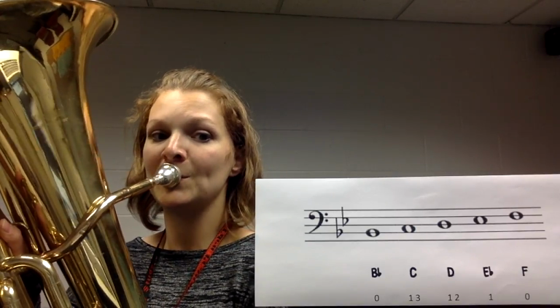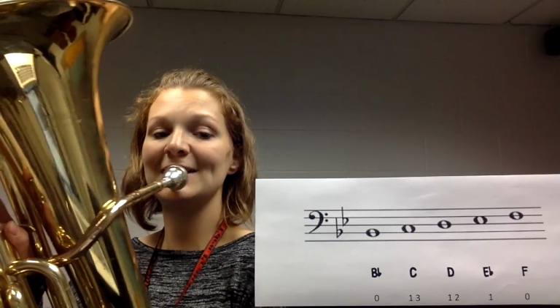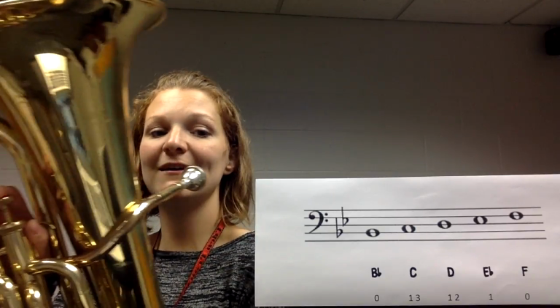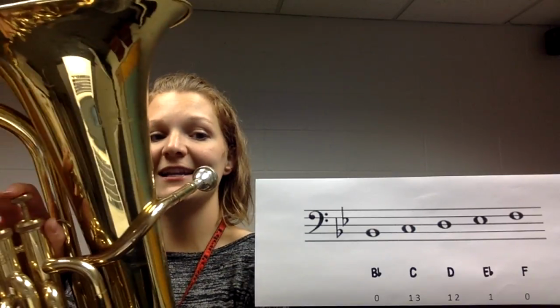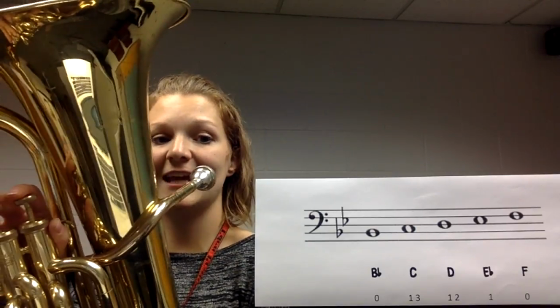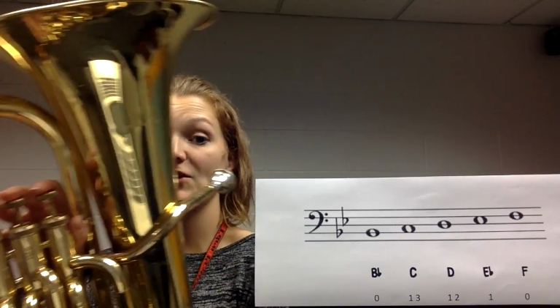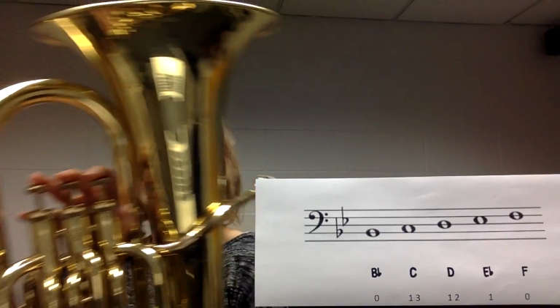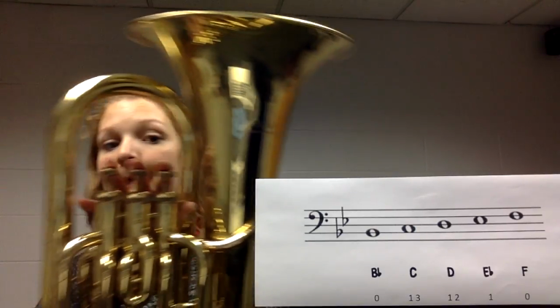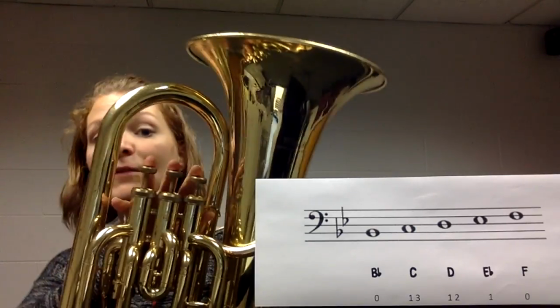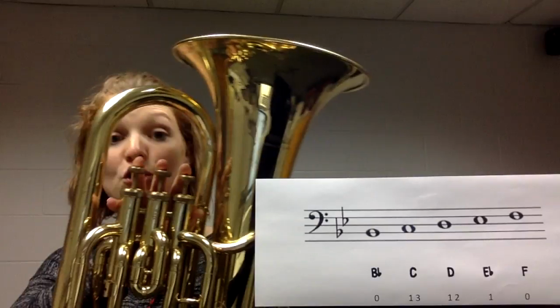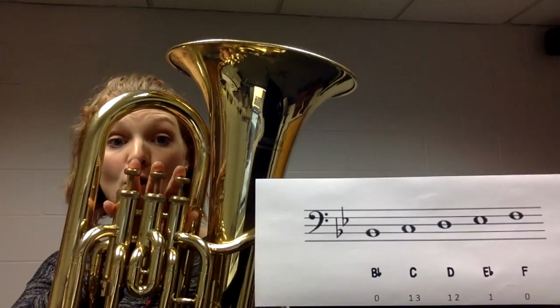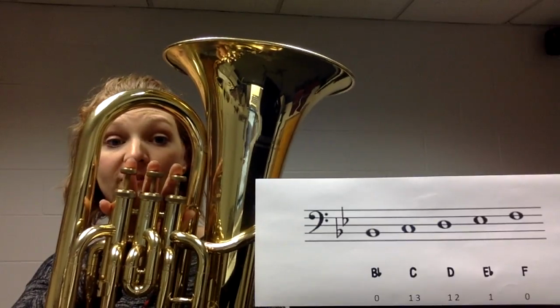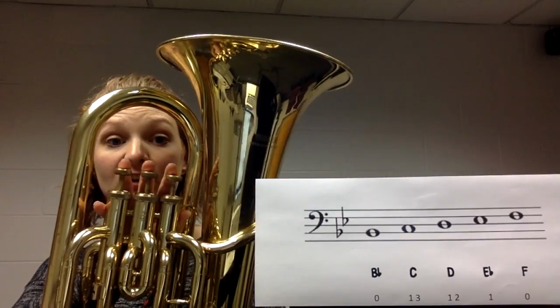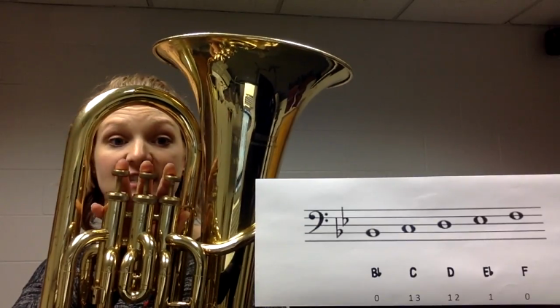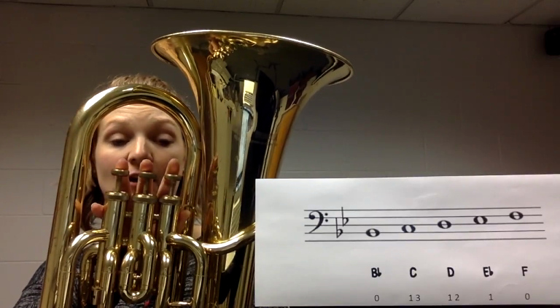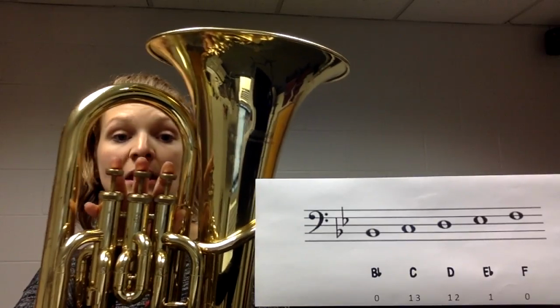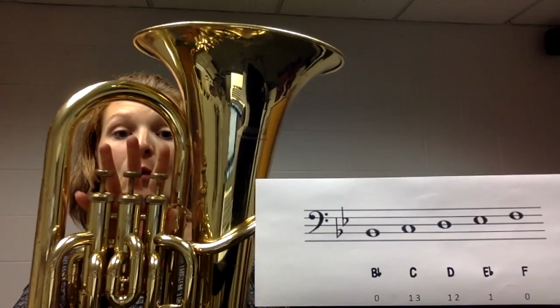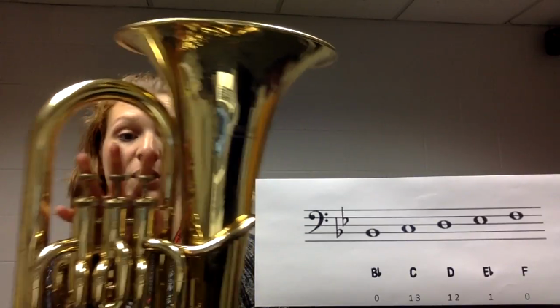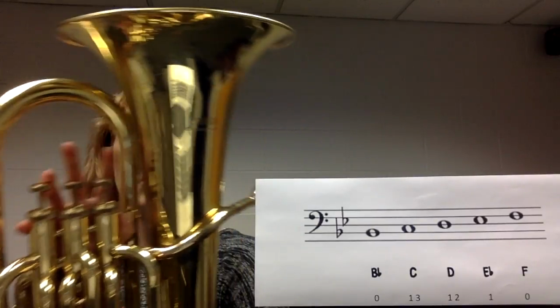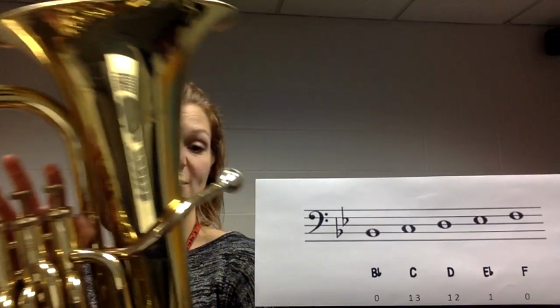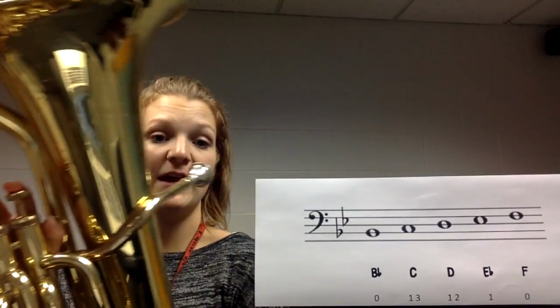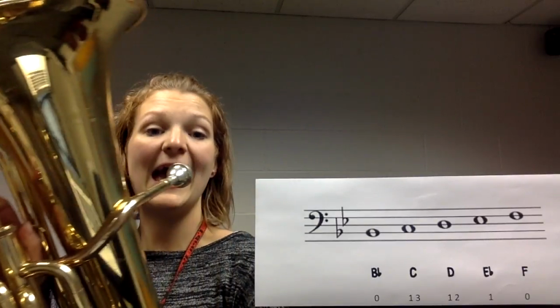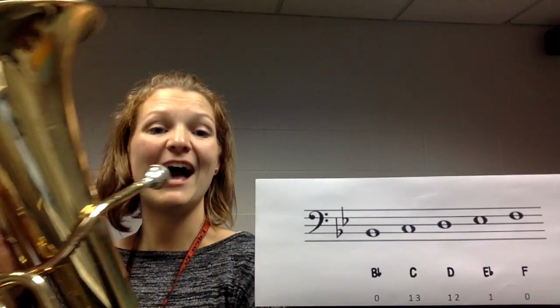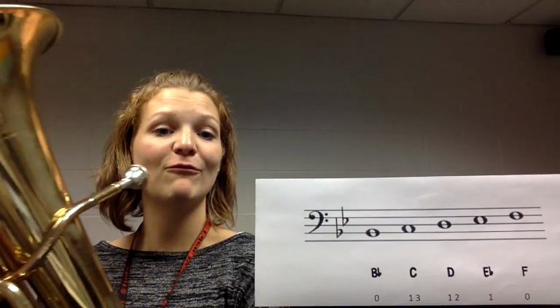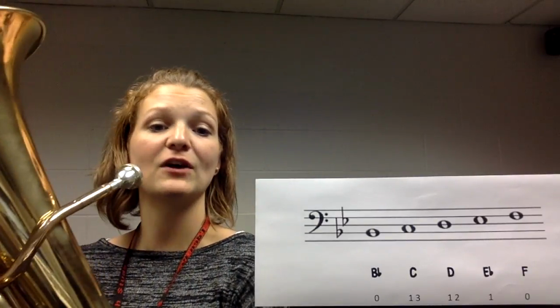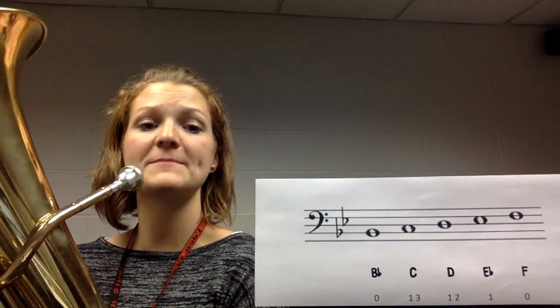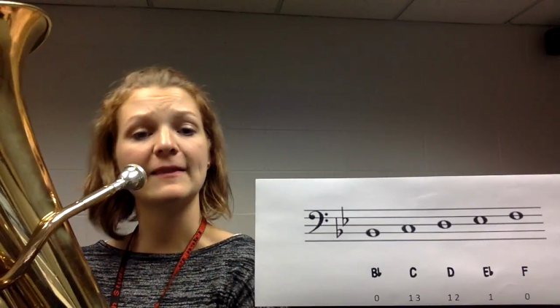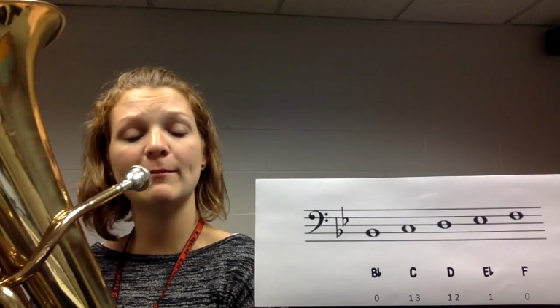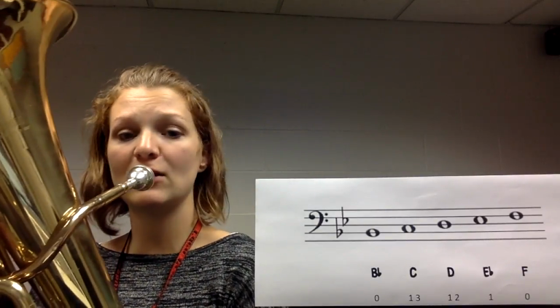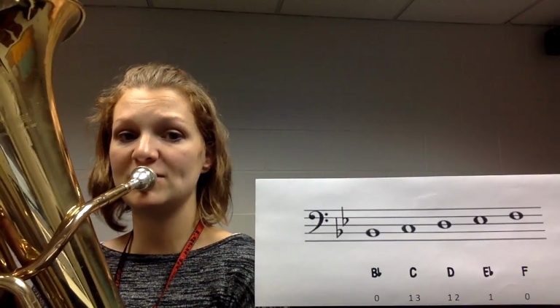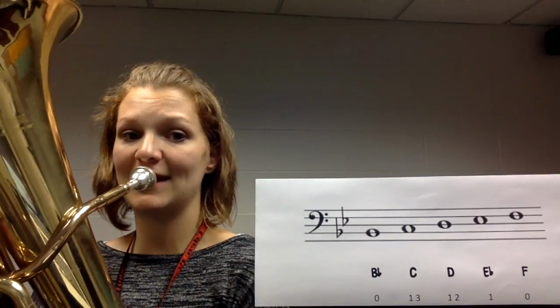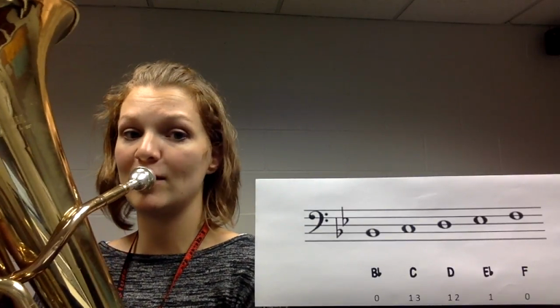Let's play that together. No fingers down. We're going to play F with our lips a little bit closer together.